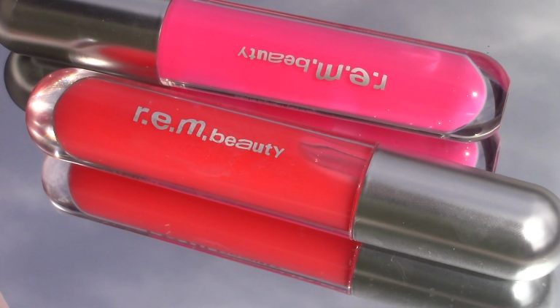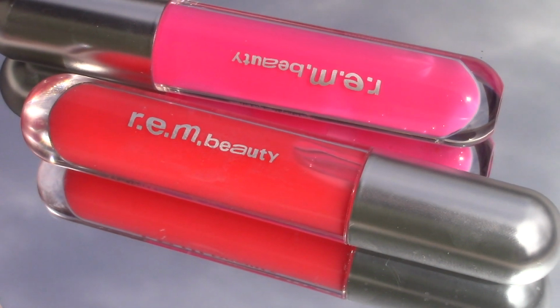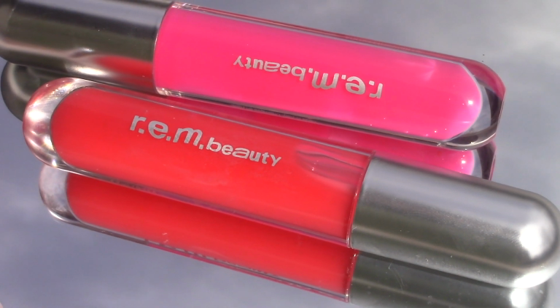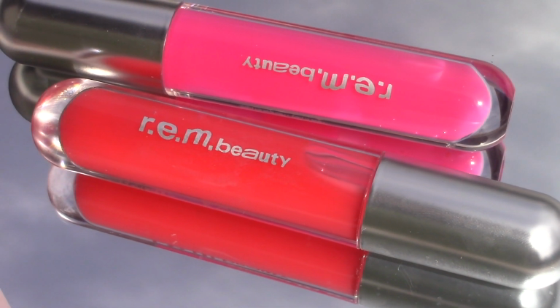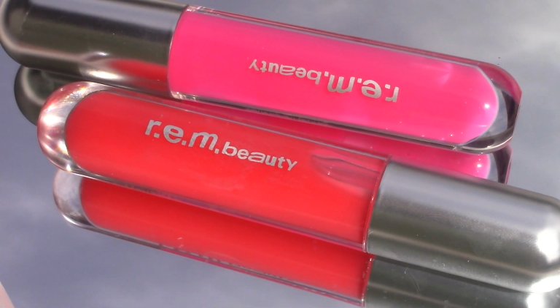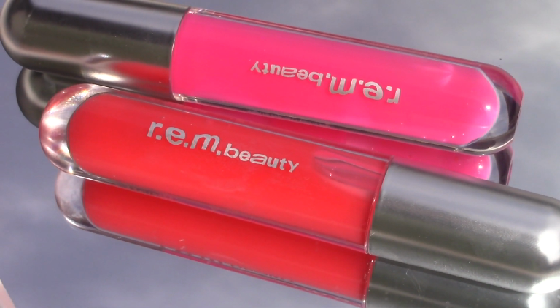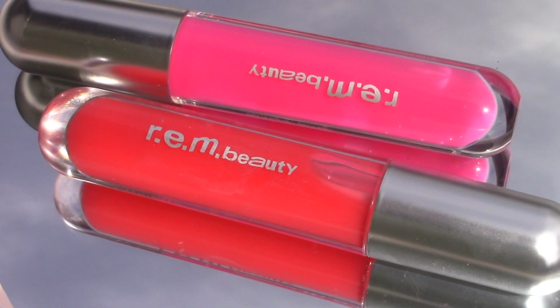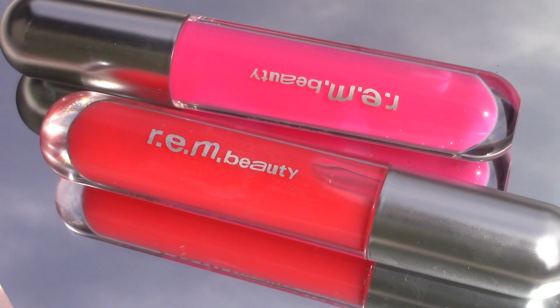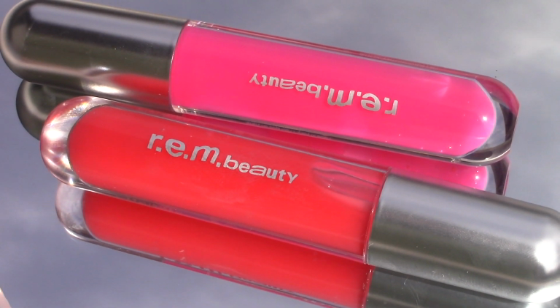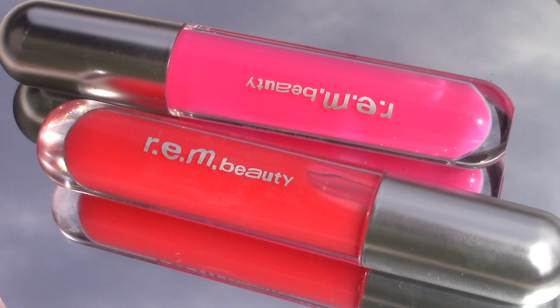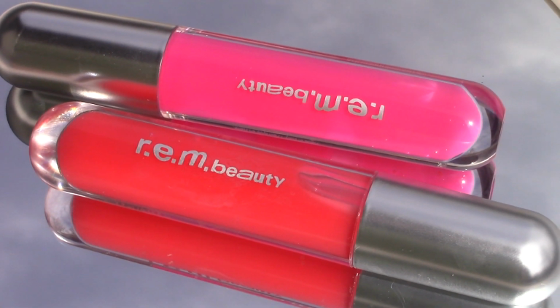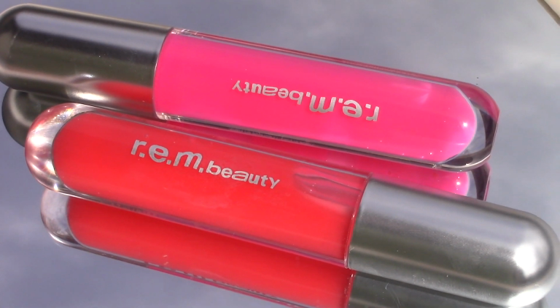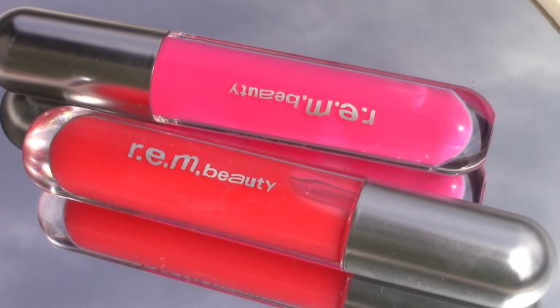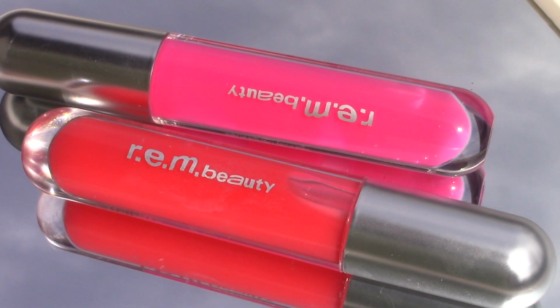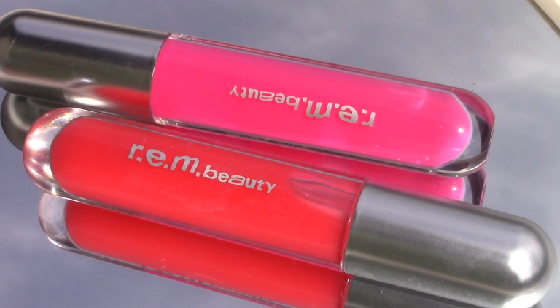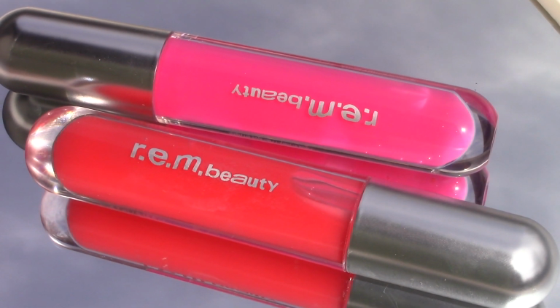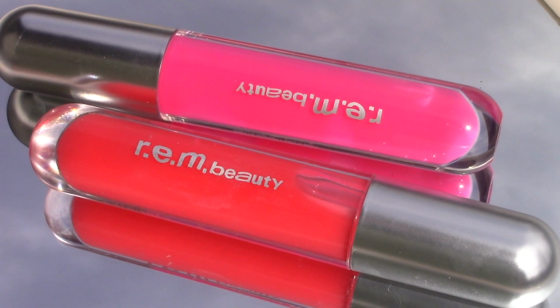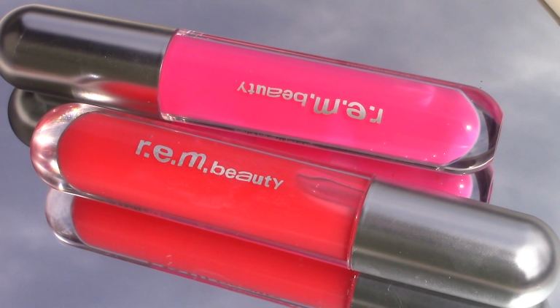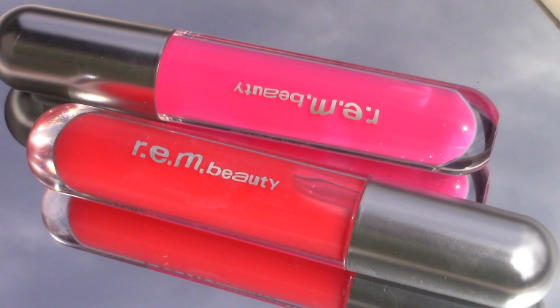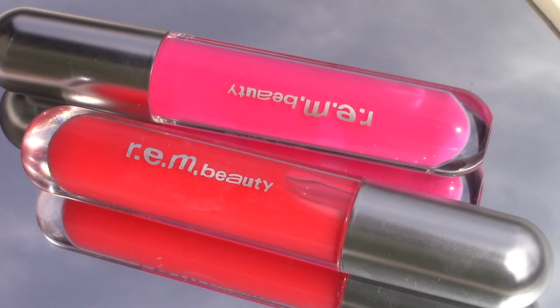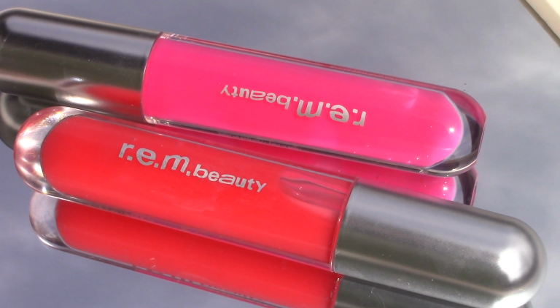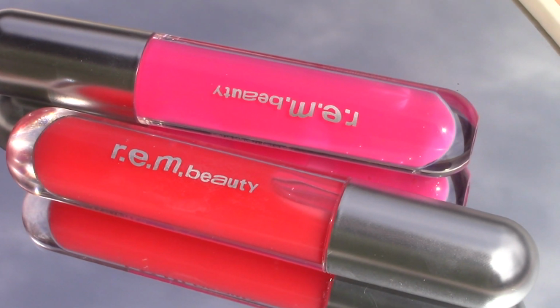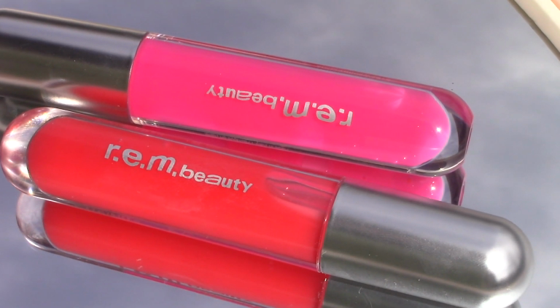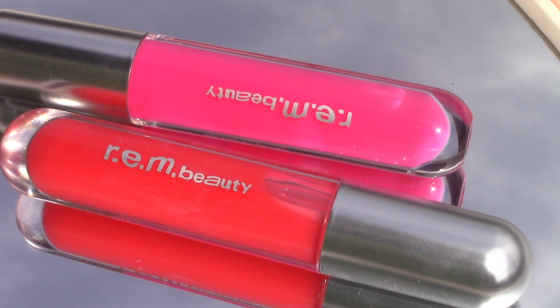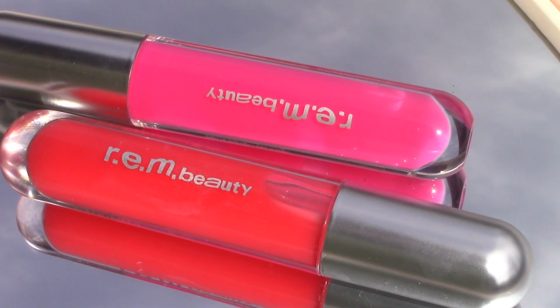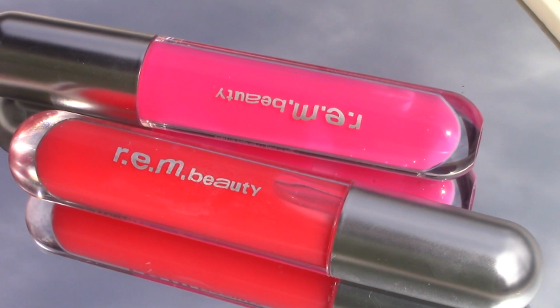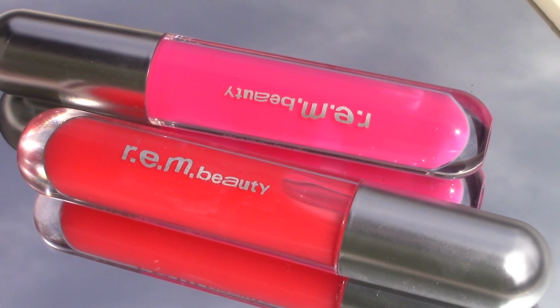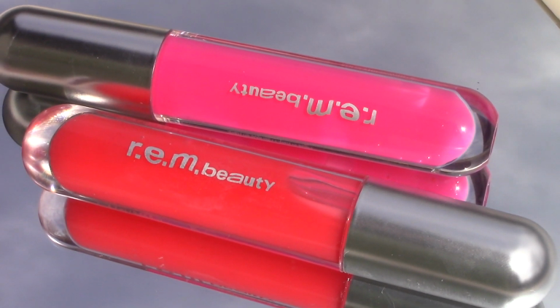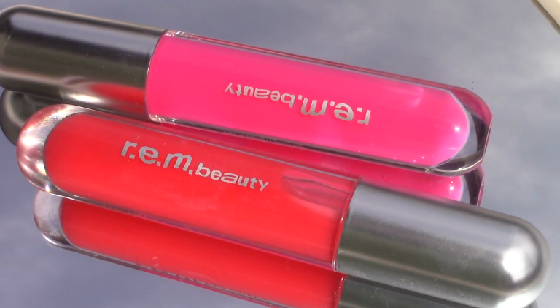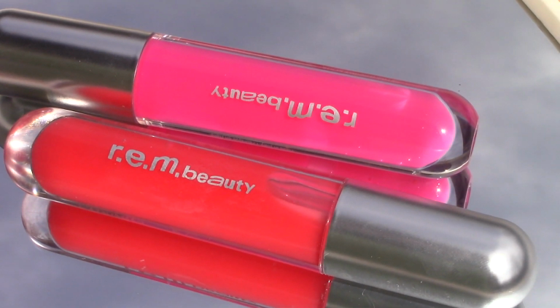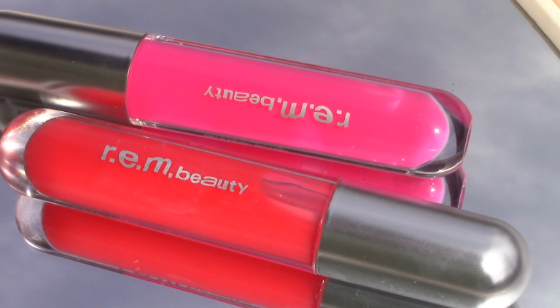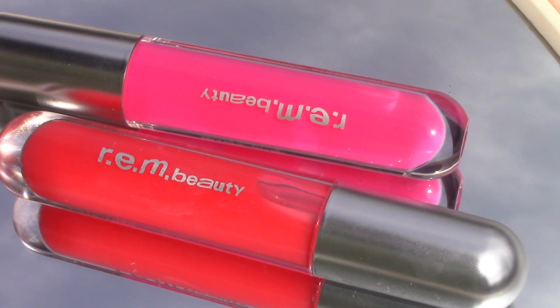I hope this helped you pick out a shade if you were interested in finding one. Don't forget to like, subscribe, and comment below. Bye!